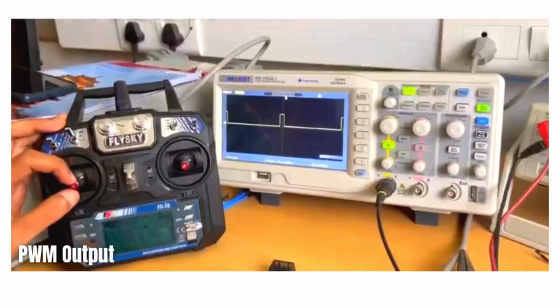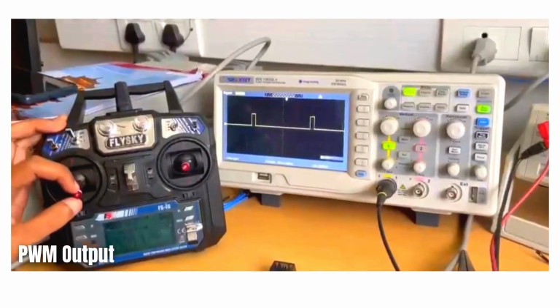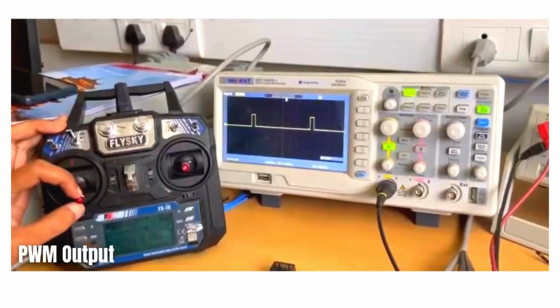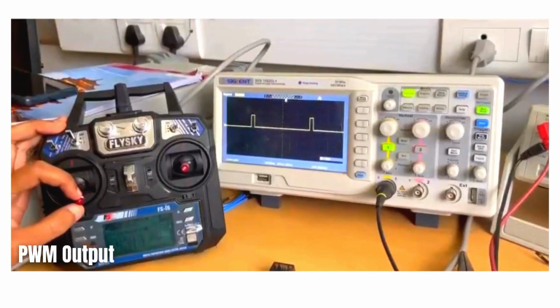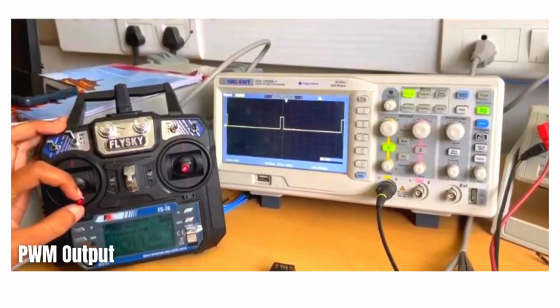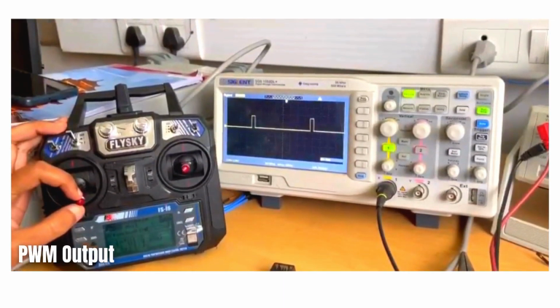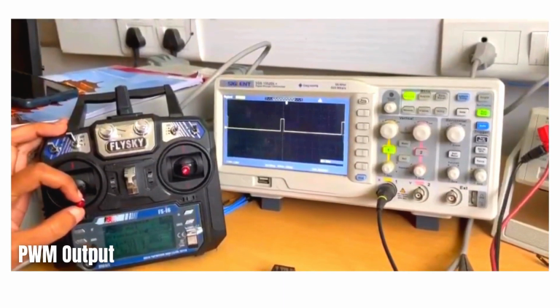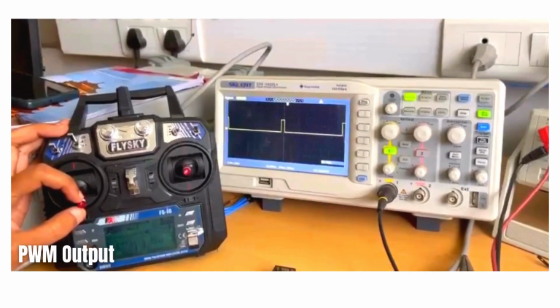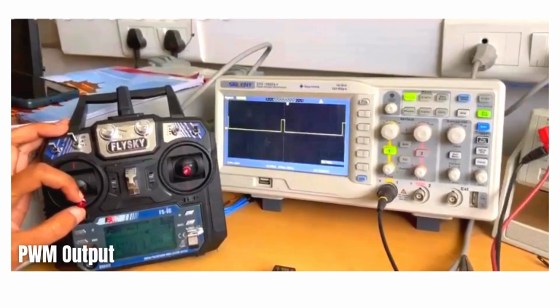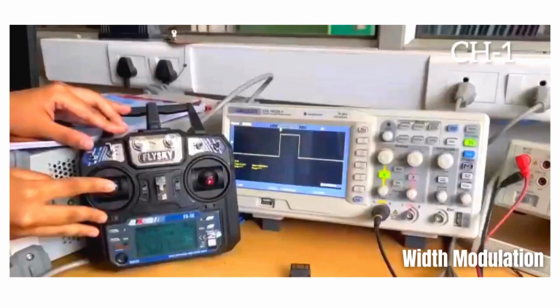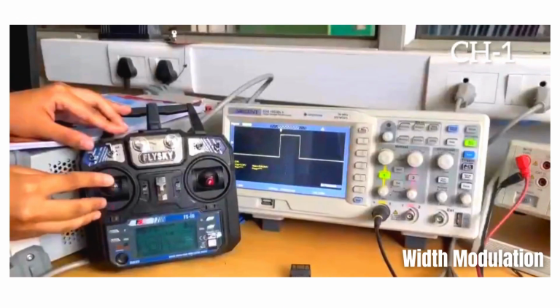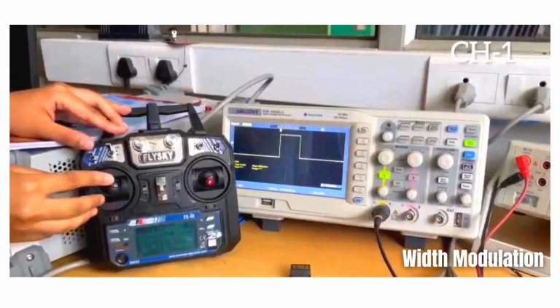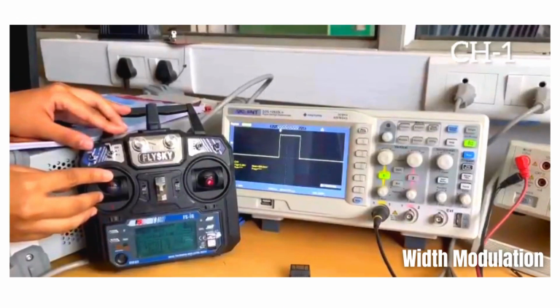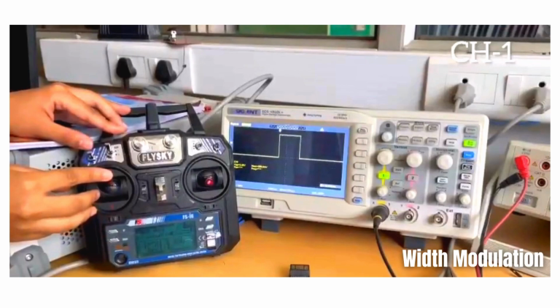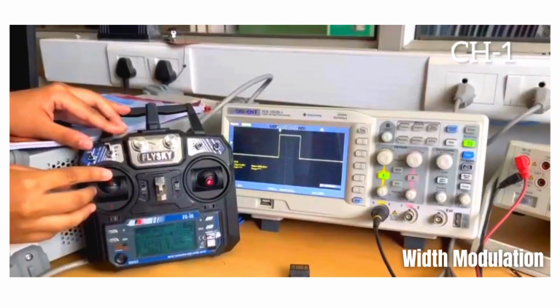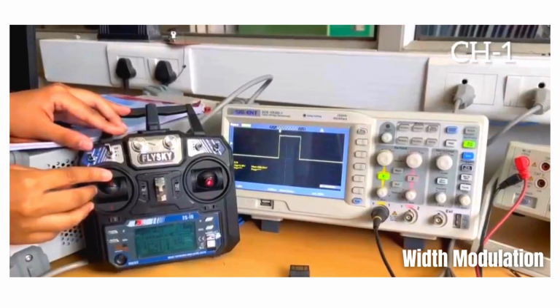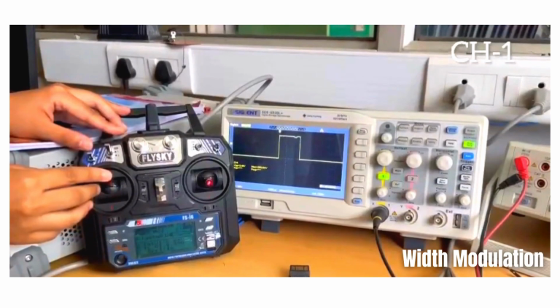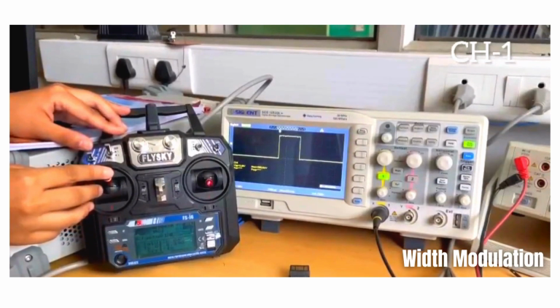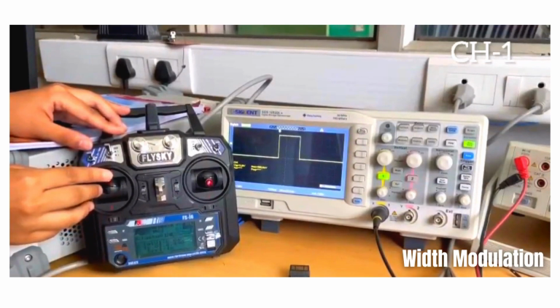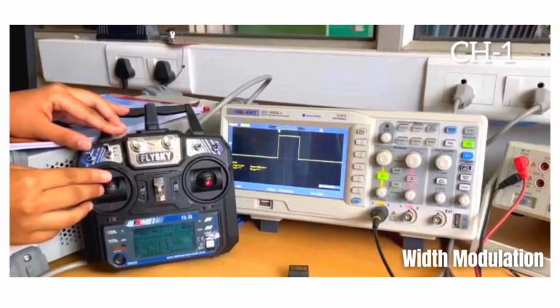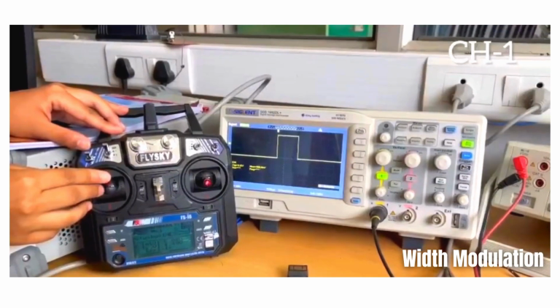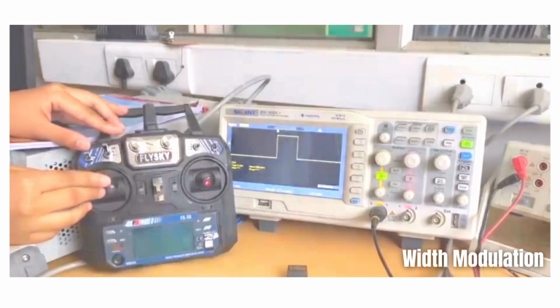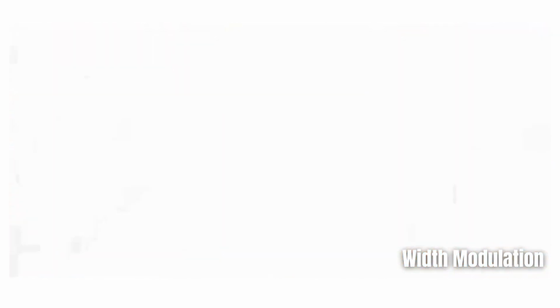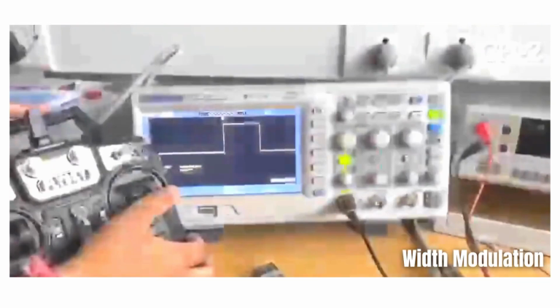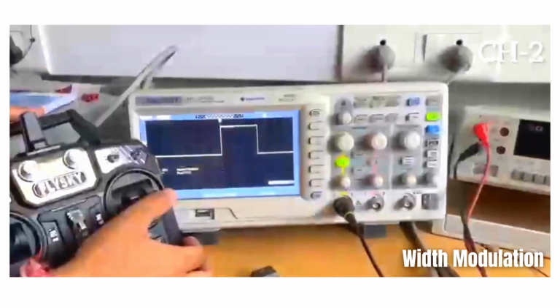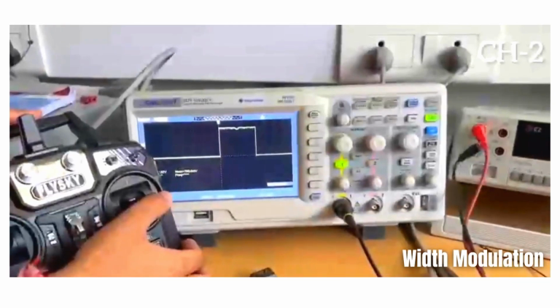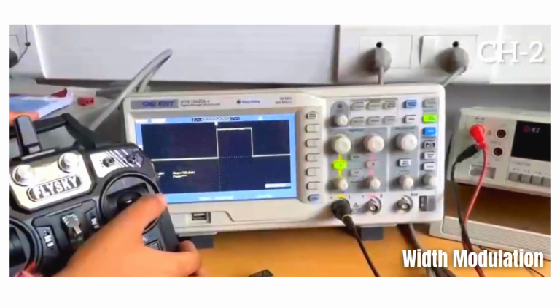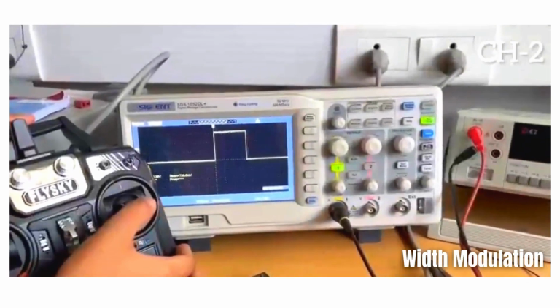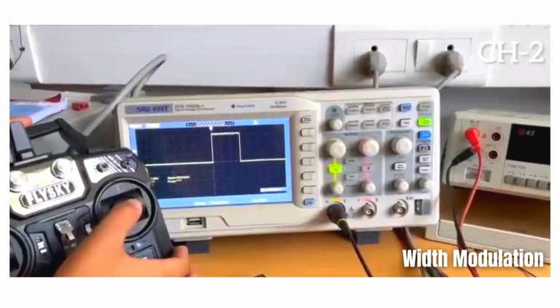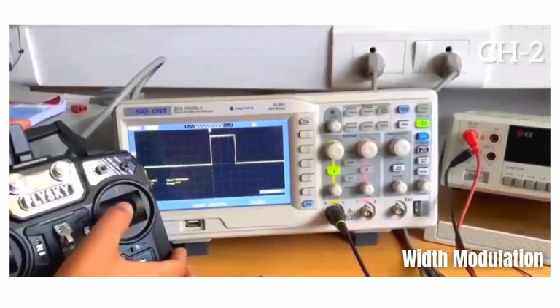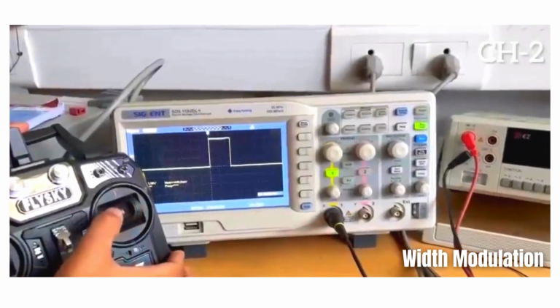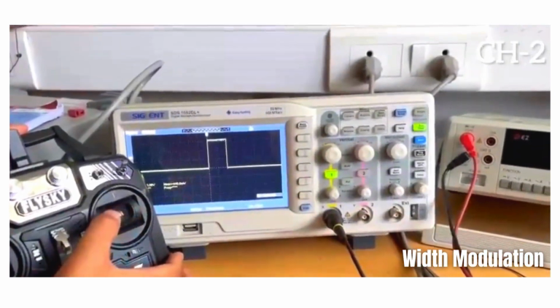We then checked the PWM modulation between the RC transmitter and its receiver by monitoring it on a DSO.